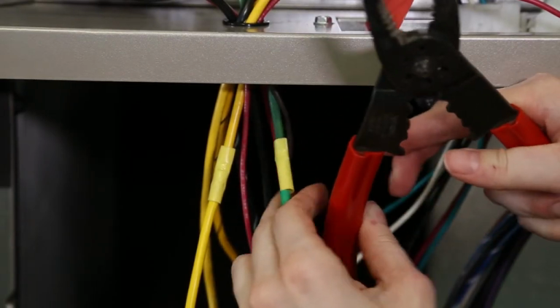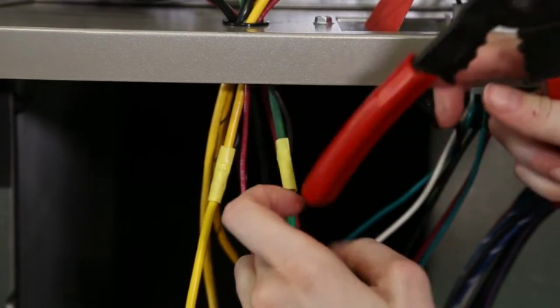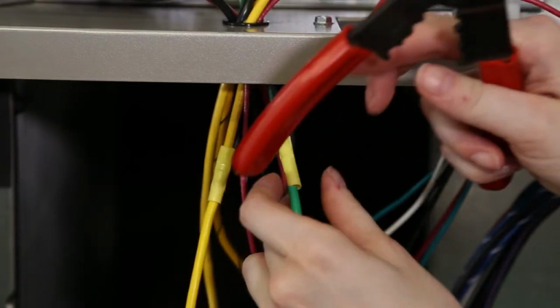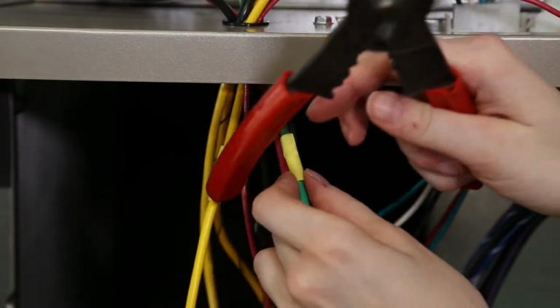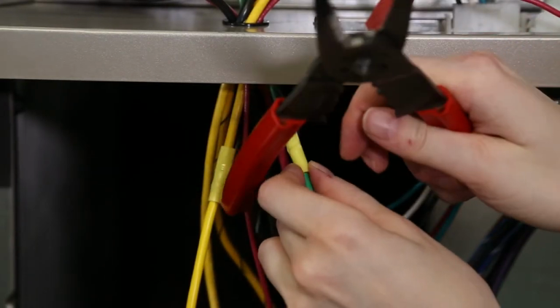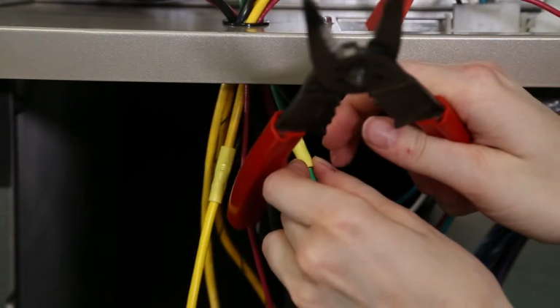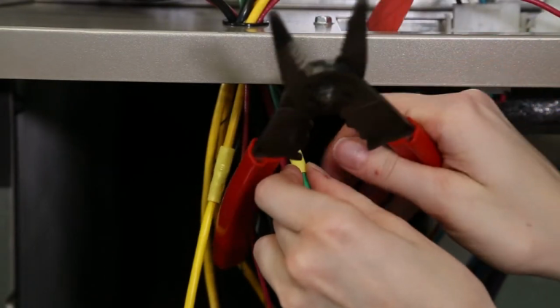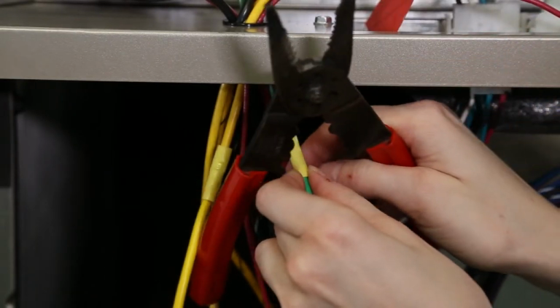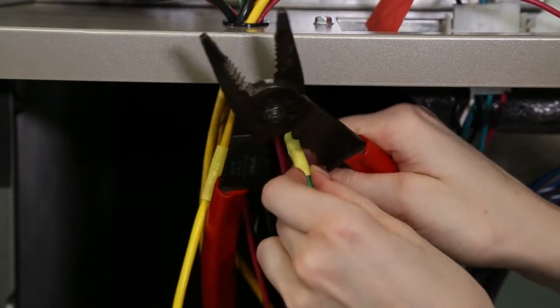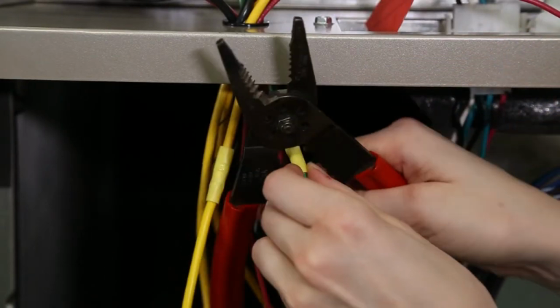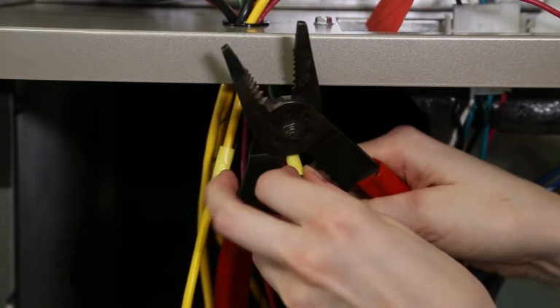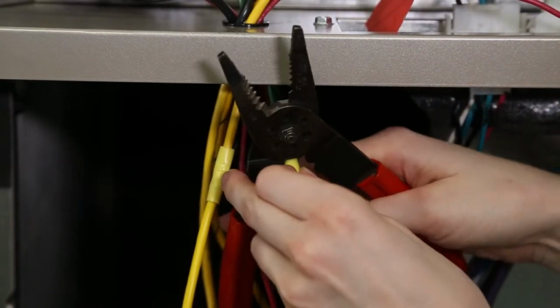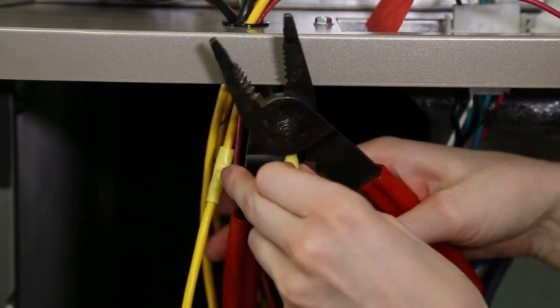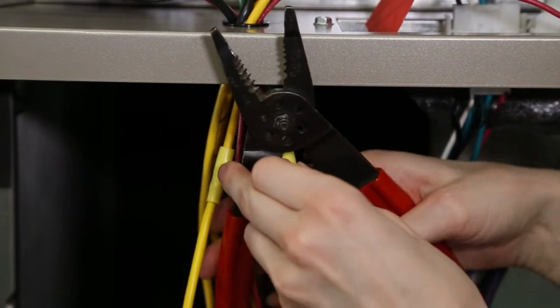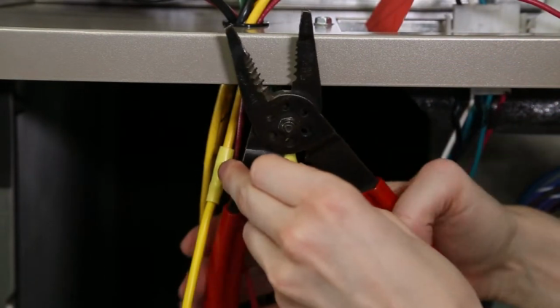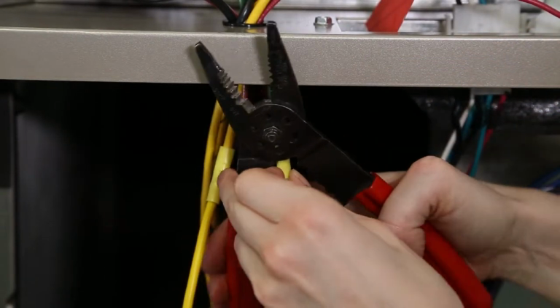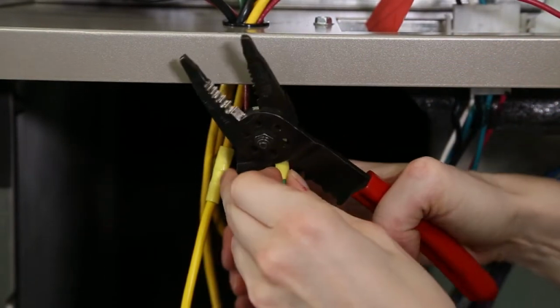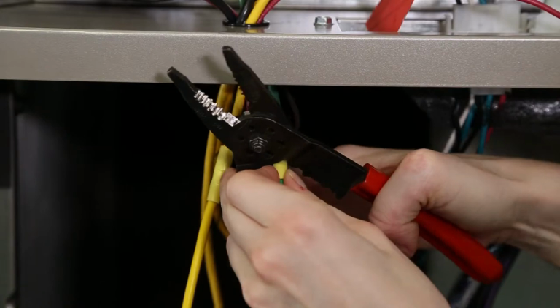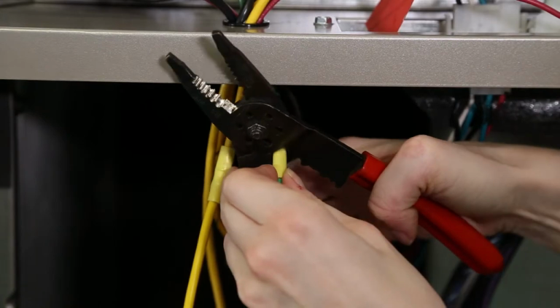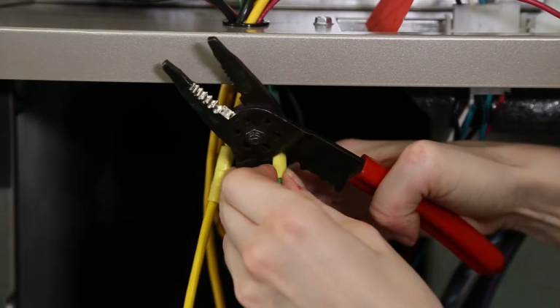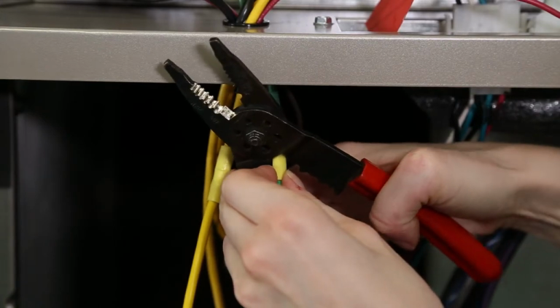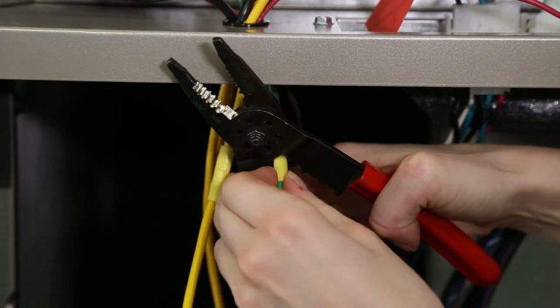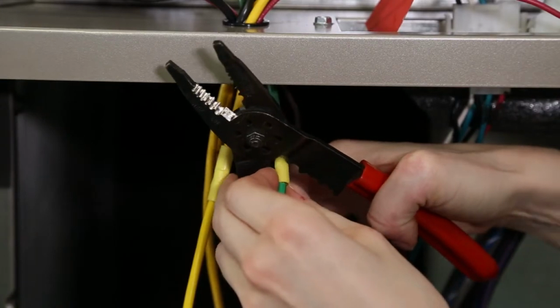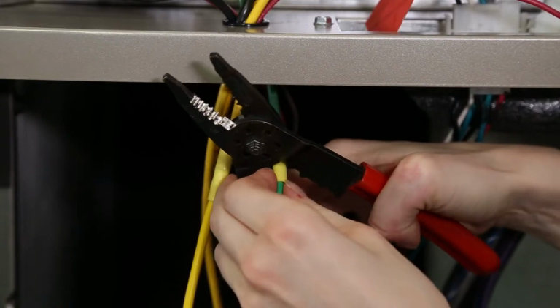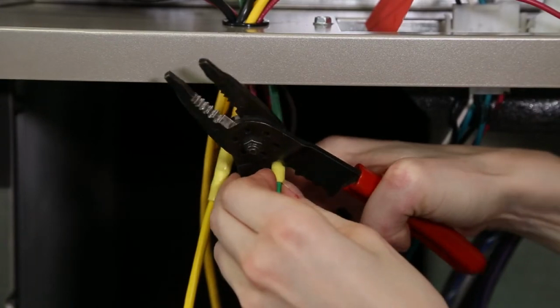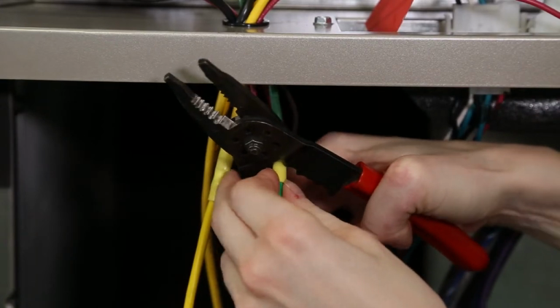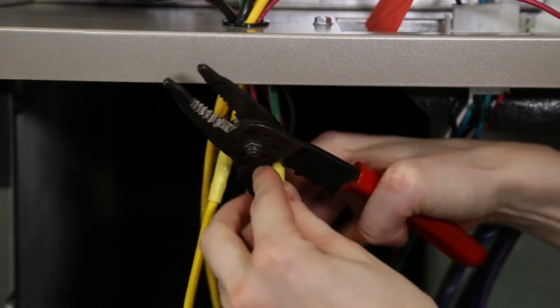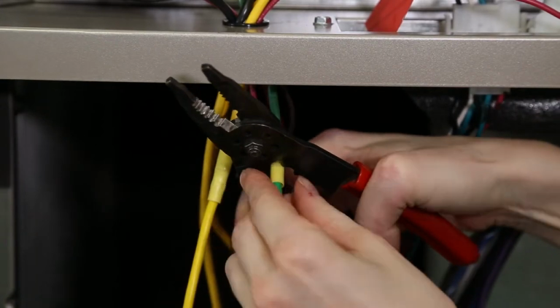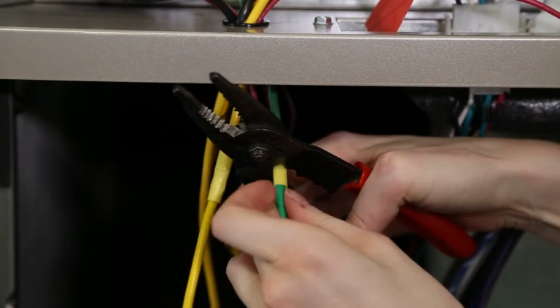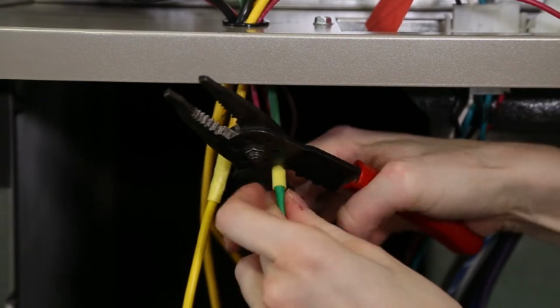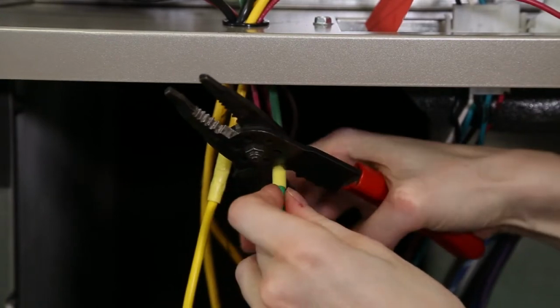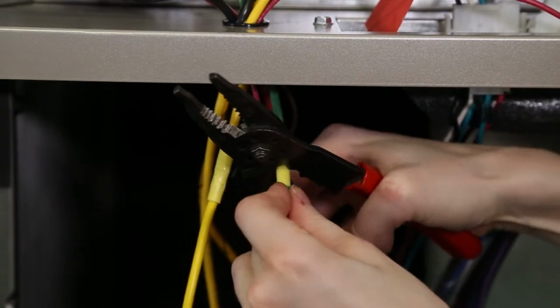Connect the control box end butt splice to the yellow and green wires that the connector was cut off. Make sure connections are tight.